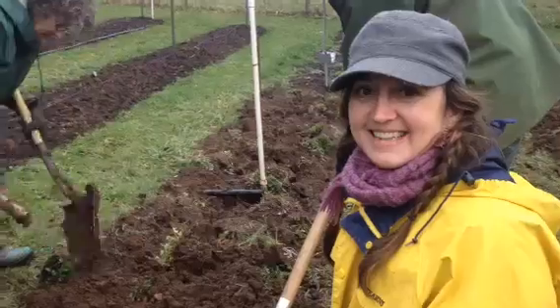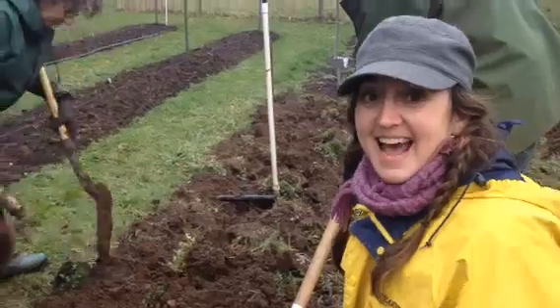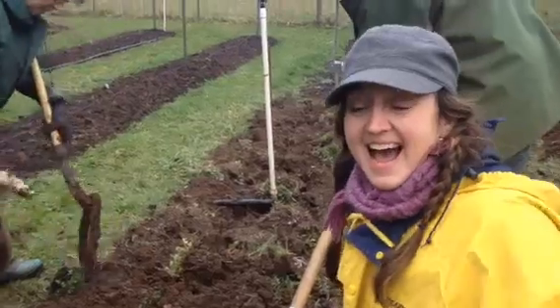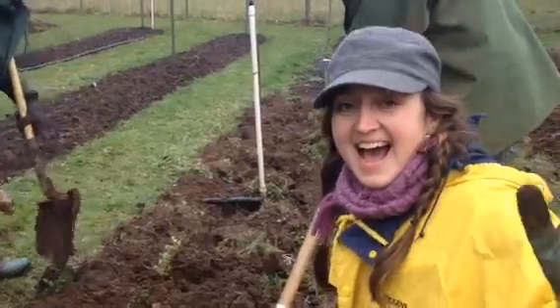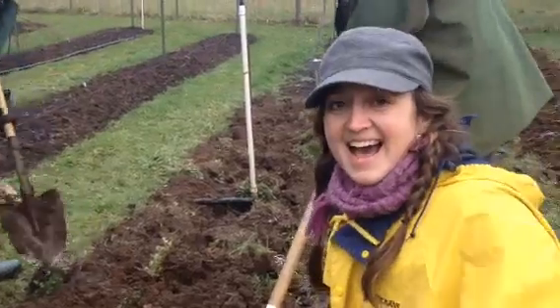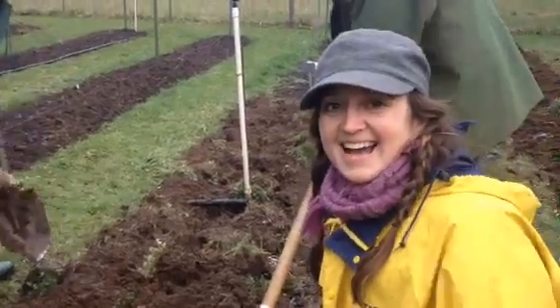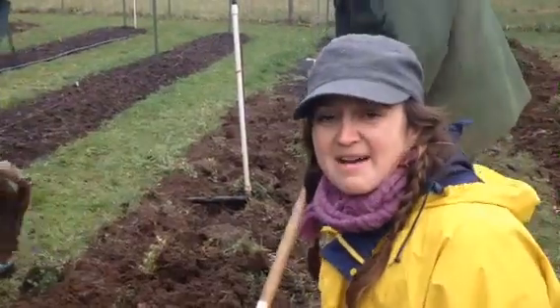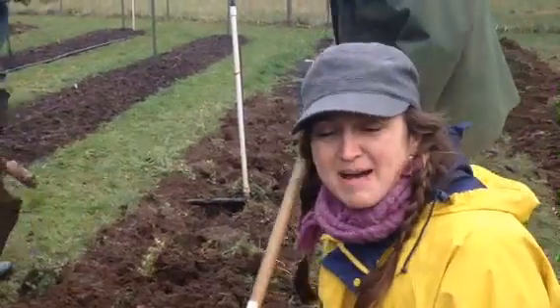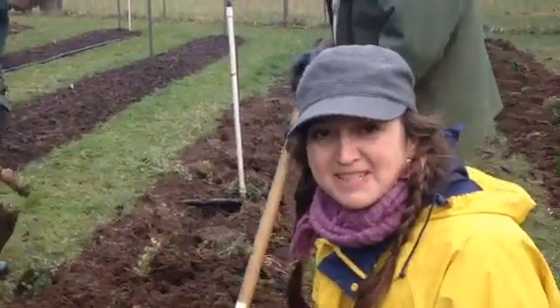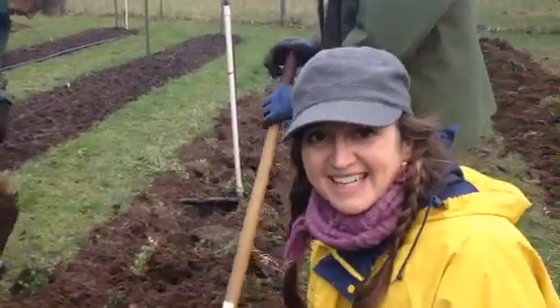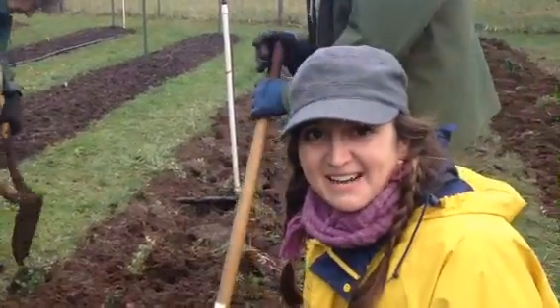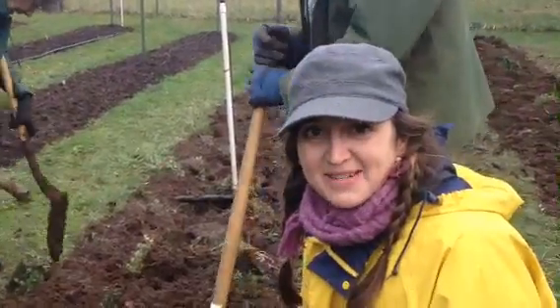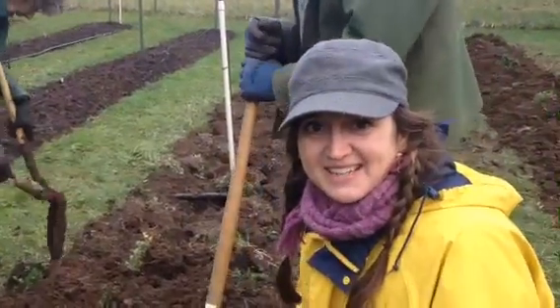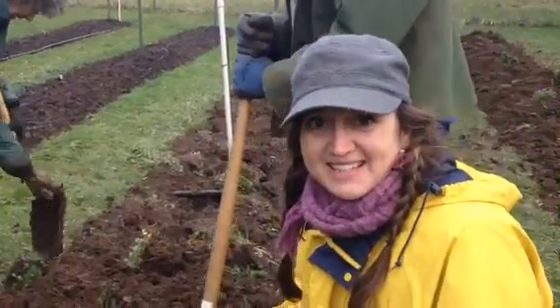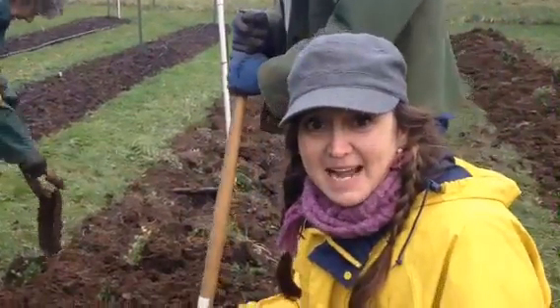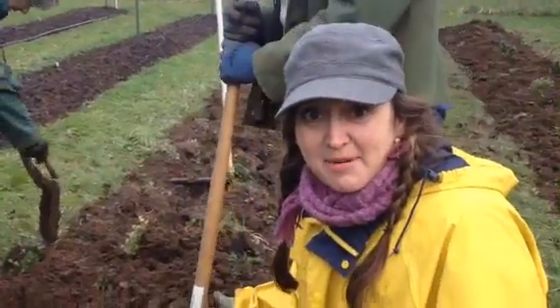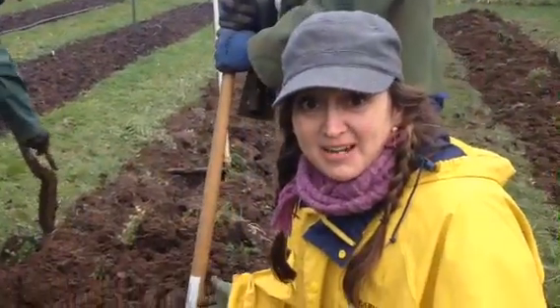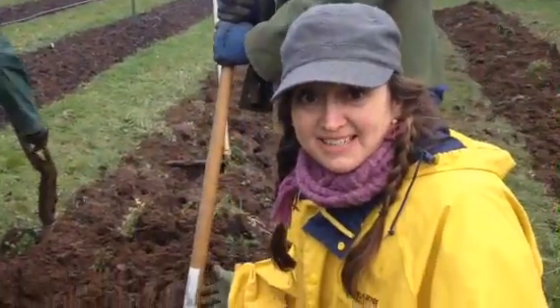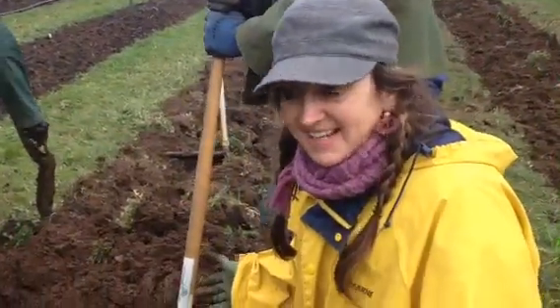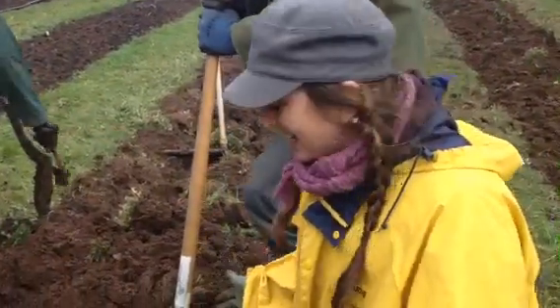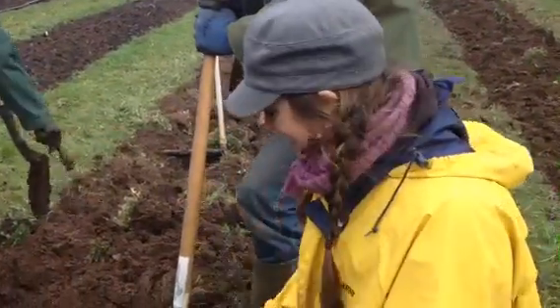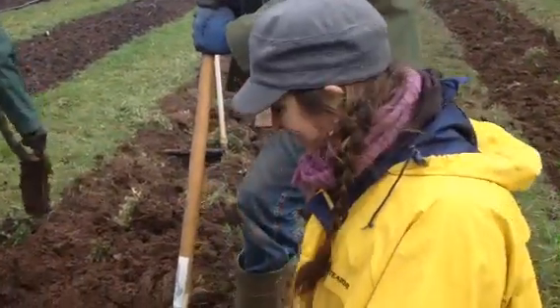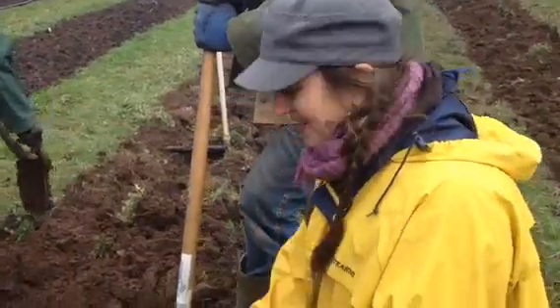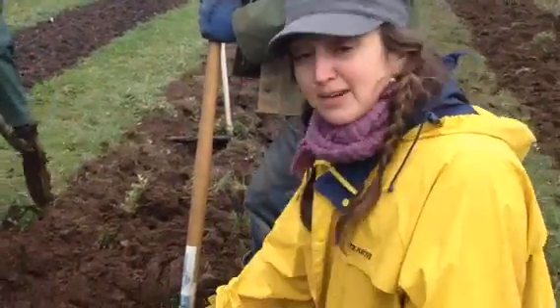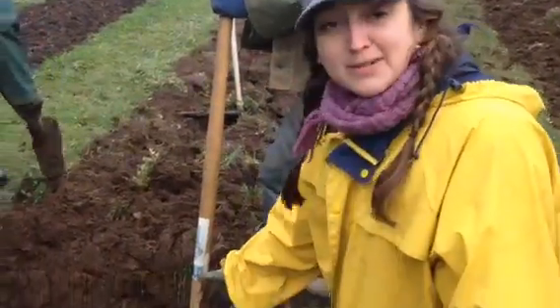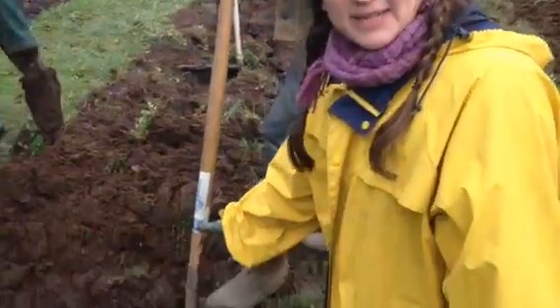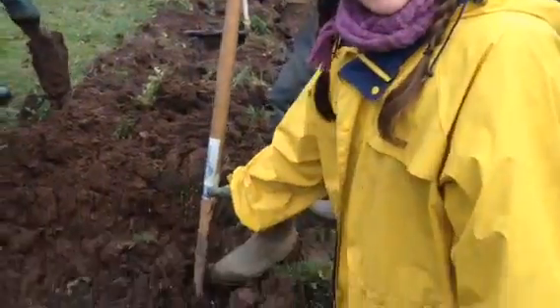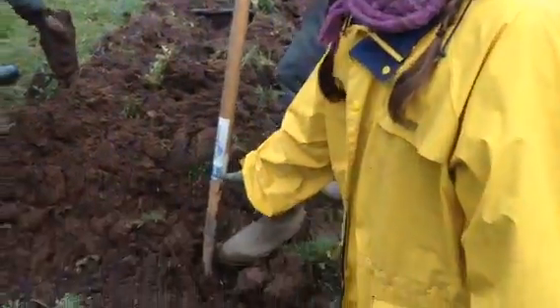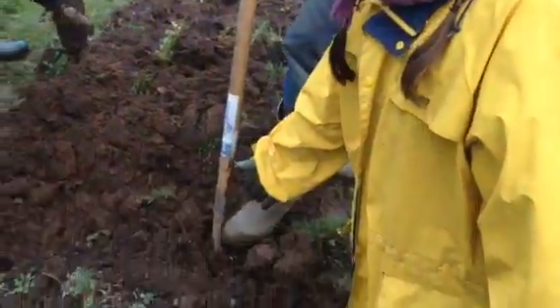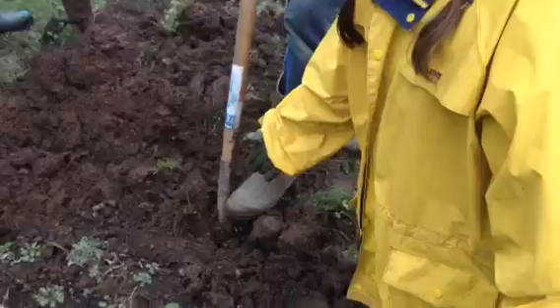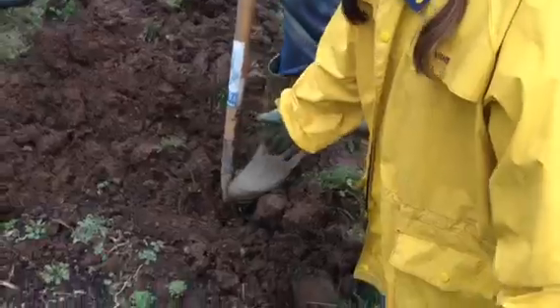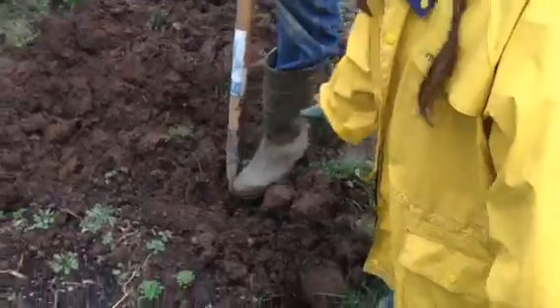Hi, I'm Emily, and we're at the Time Garden today digging our rooted hop rhizomes.